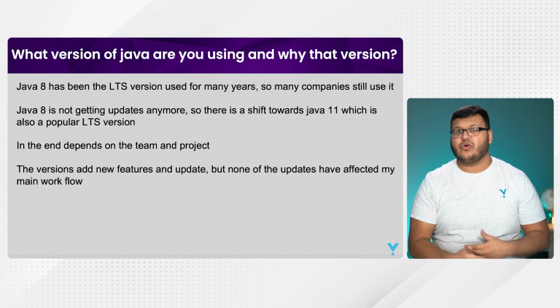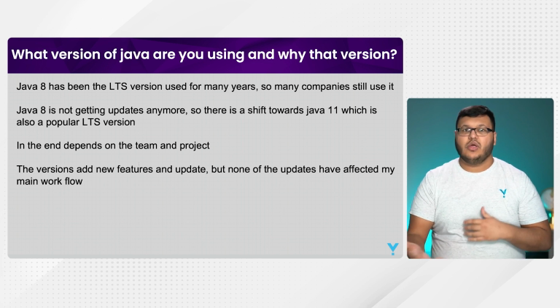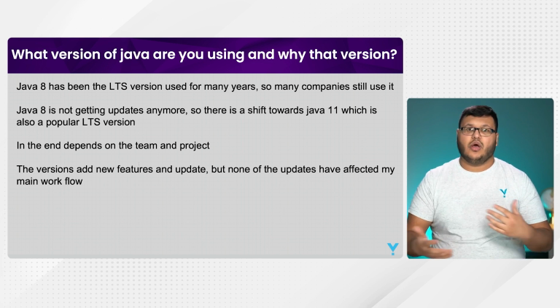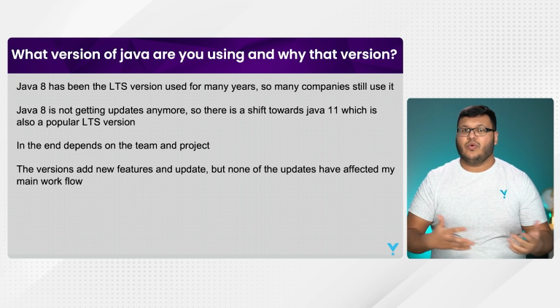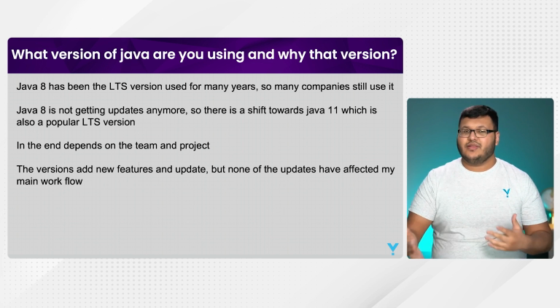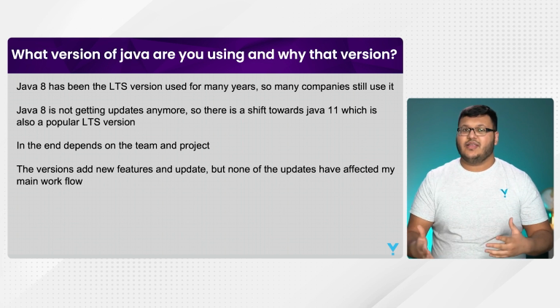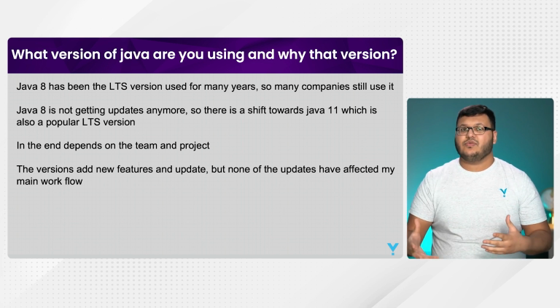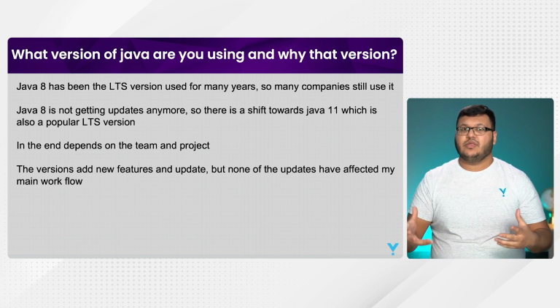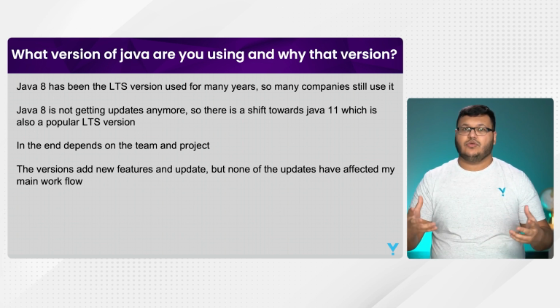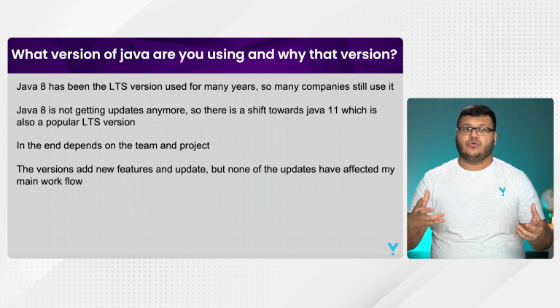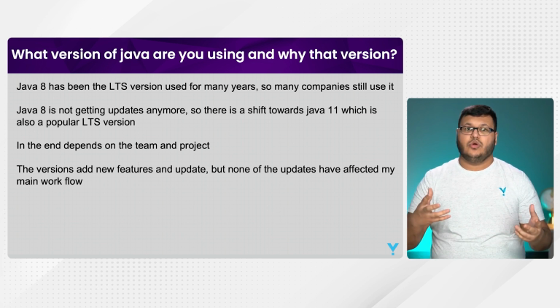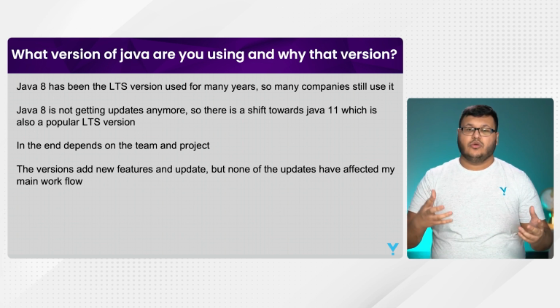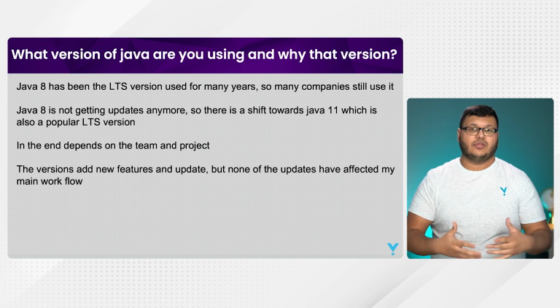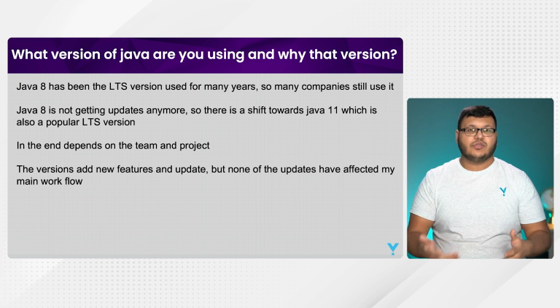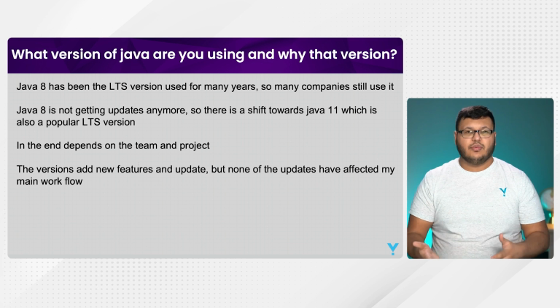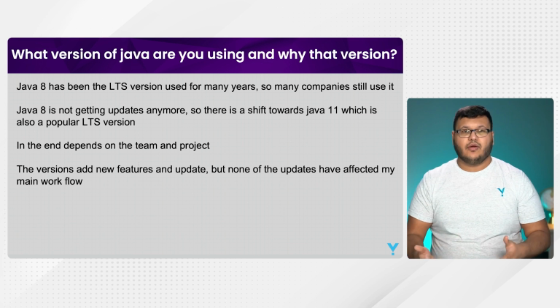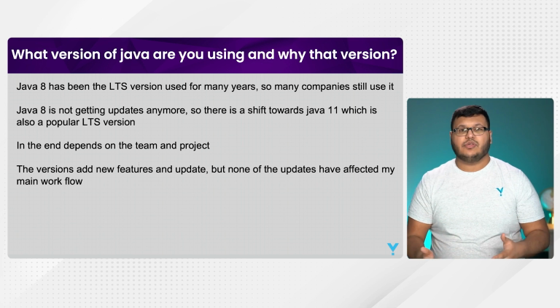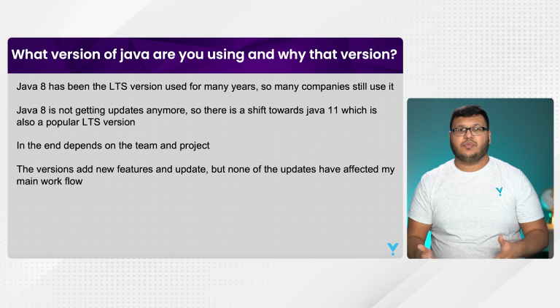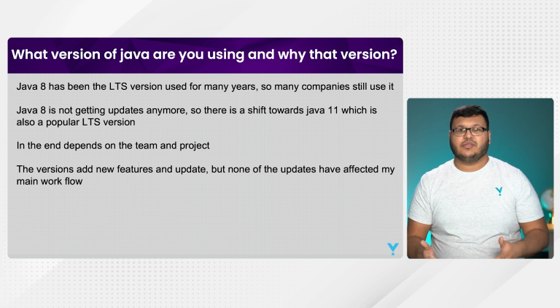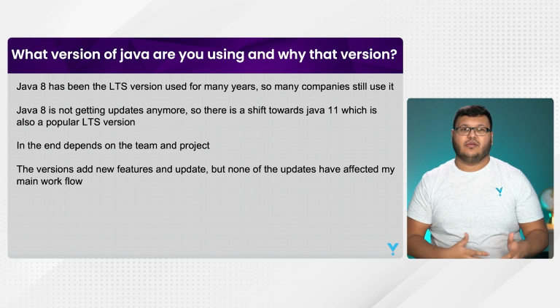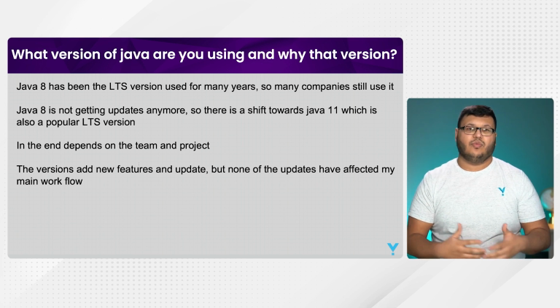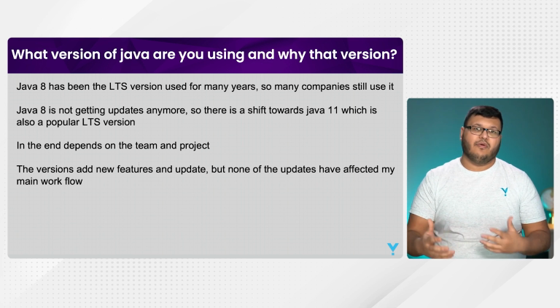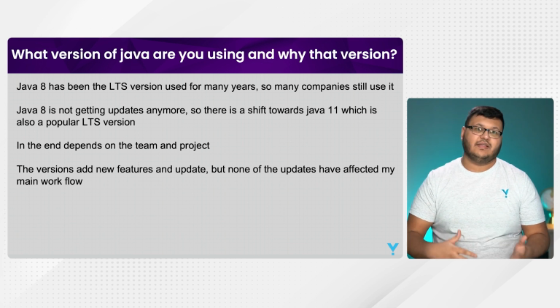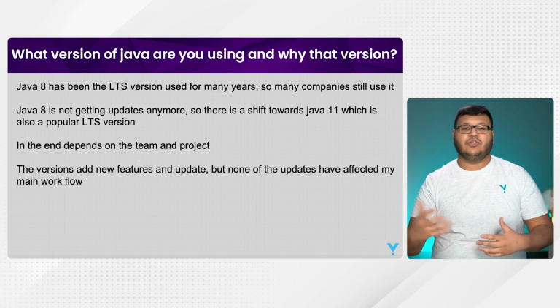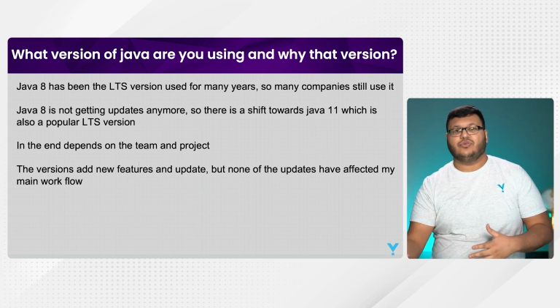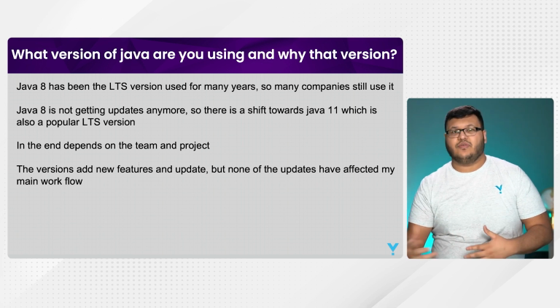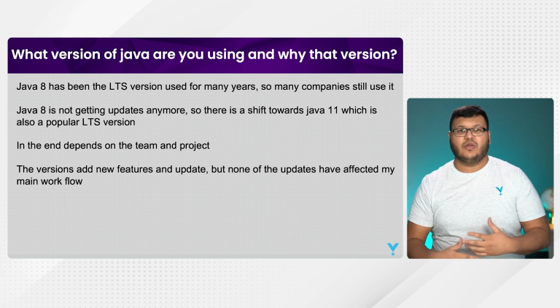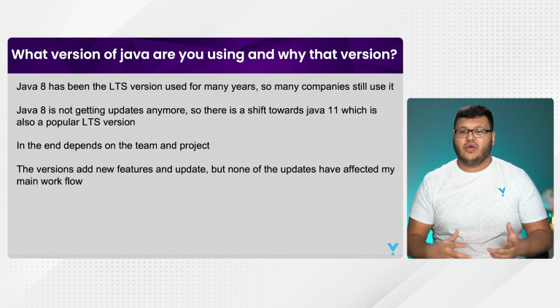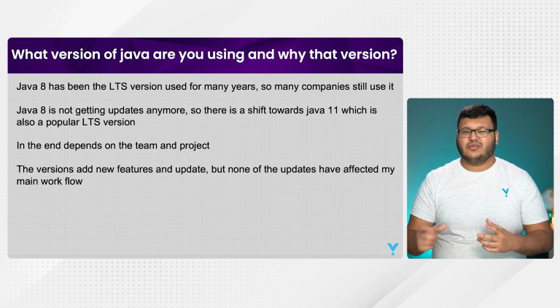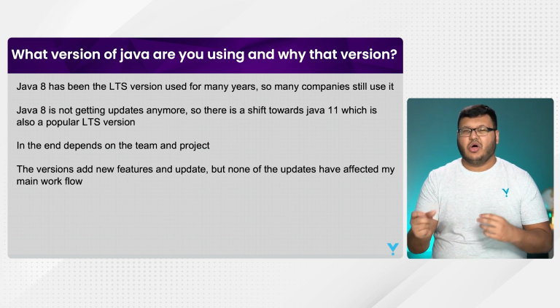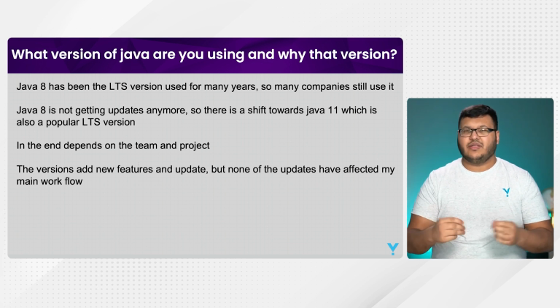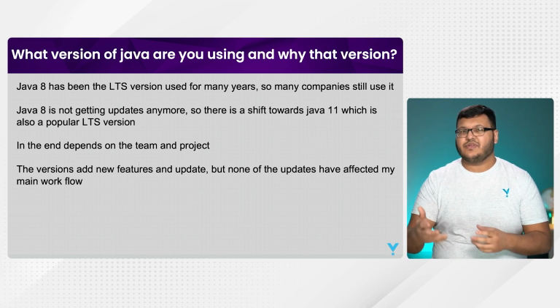Within the teams, we need to try to use the same versions because then we won't face issues of small differences.